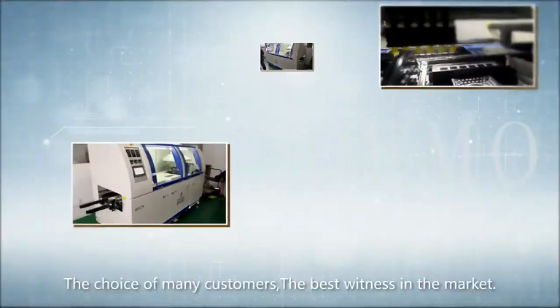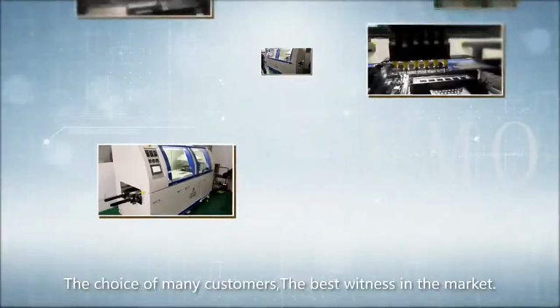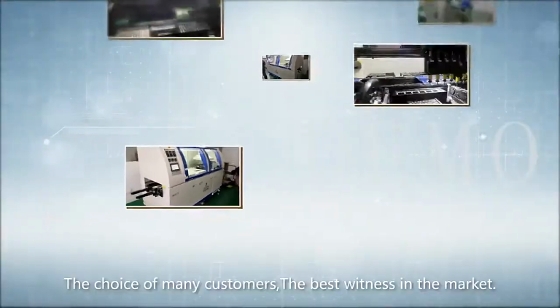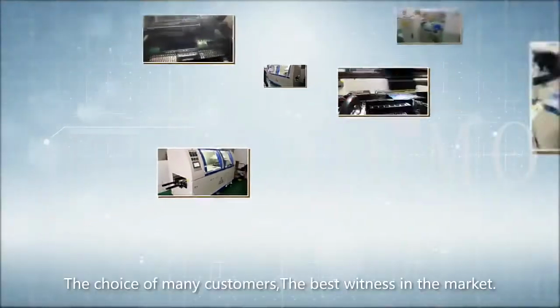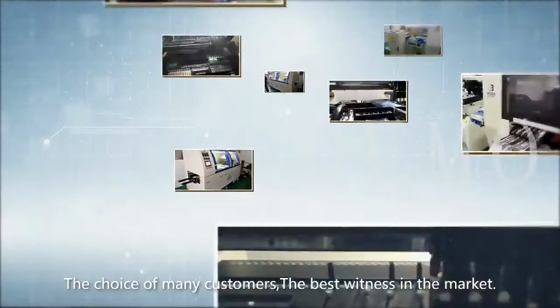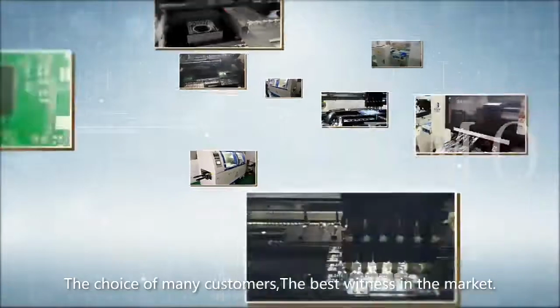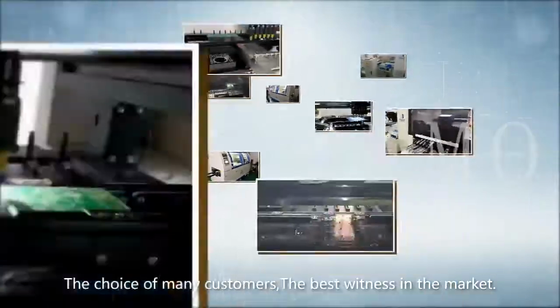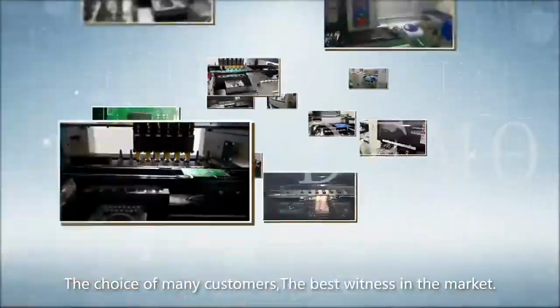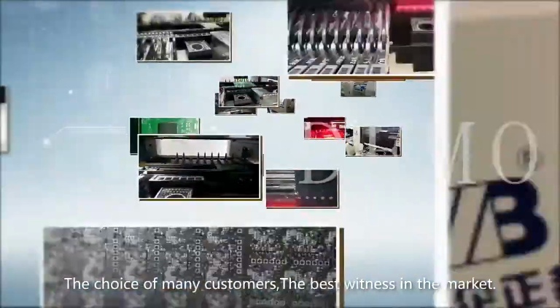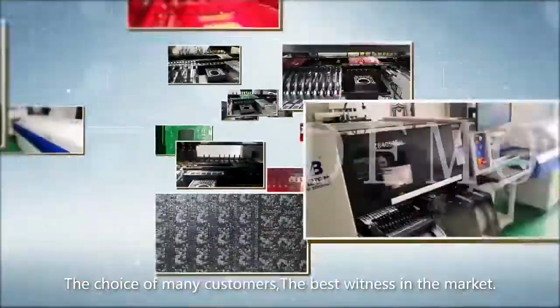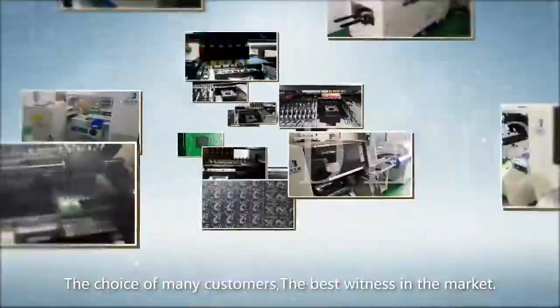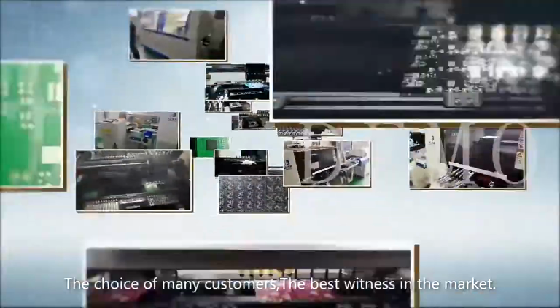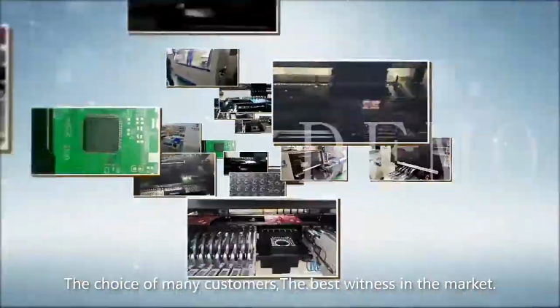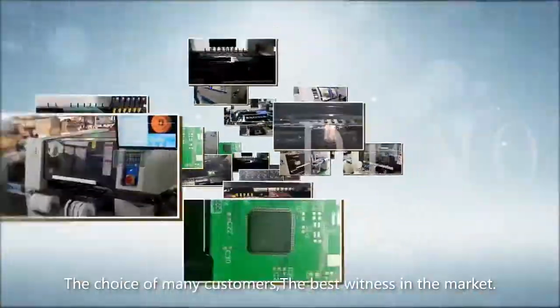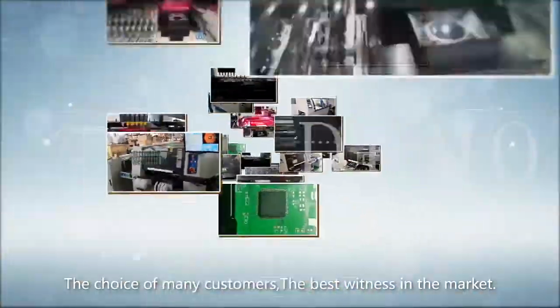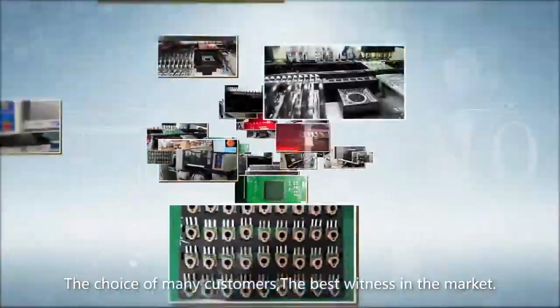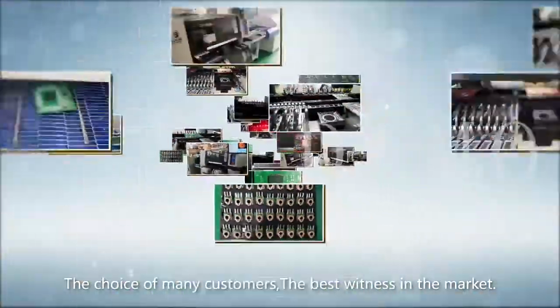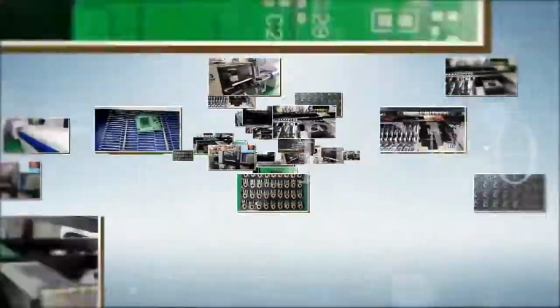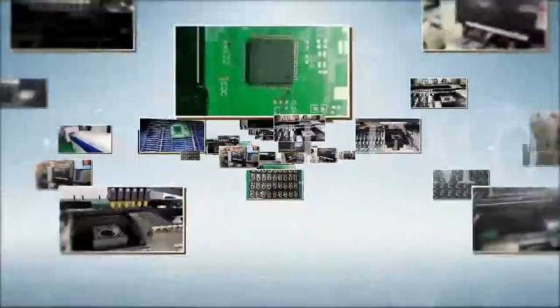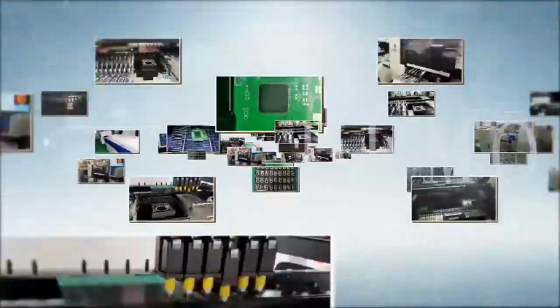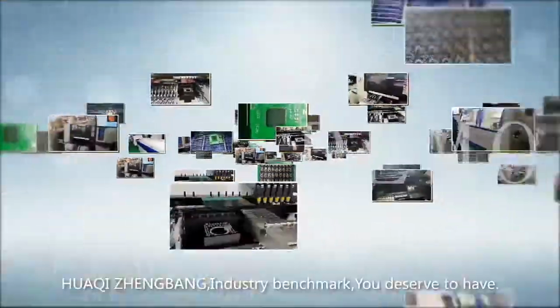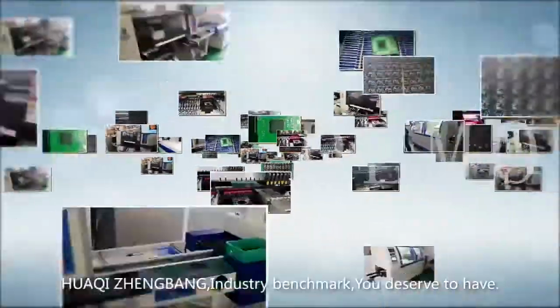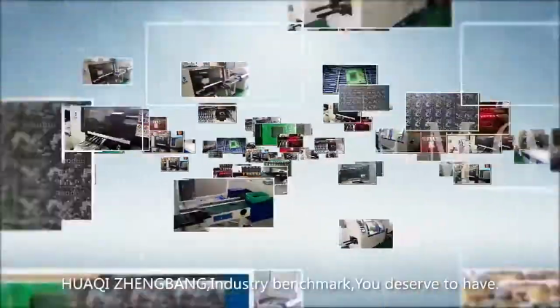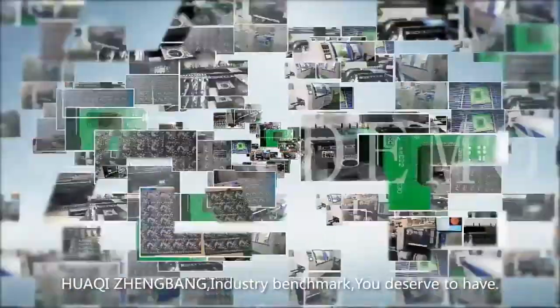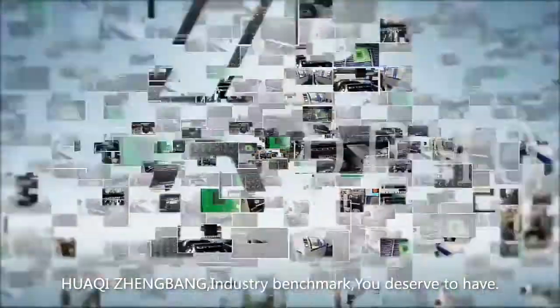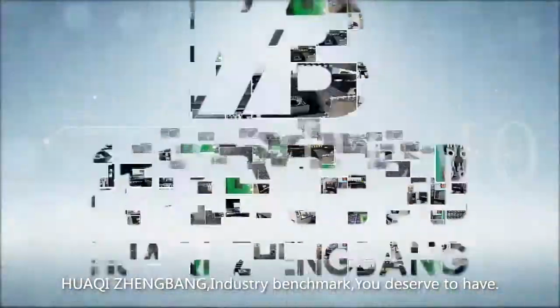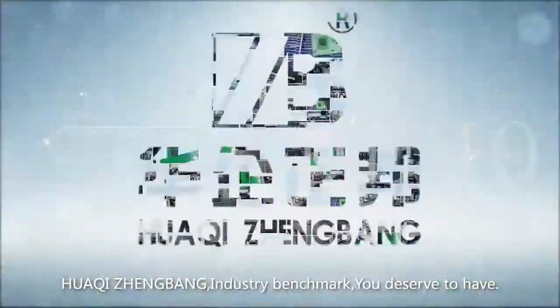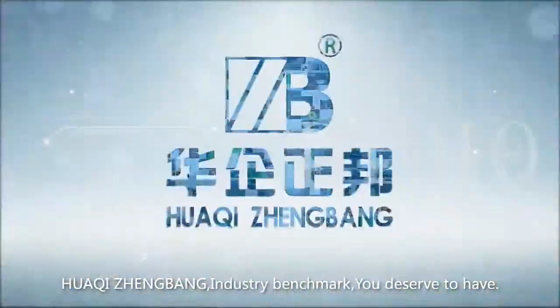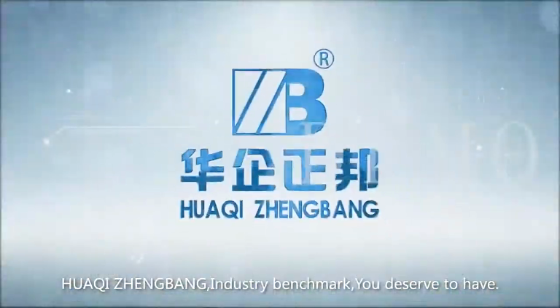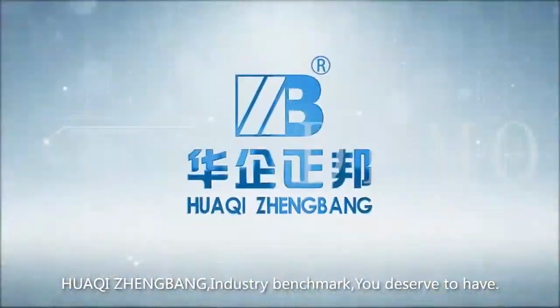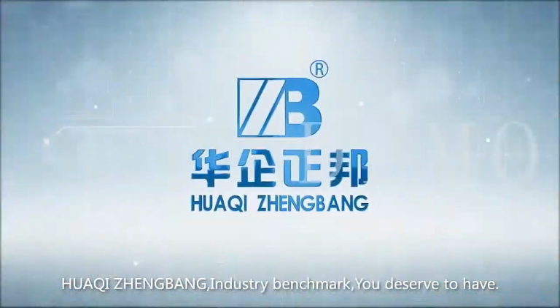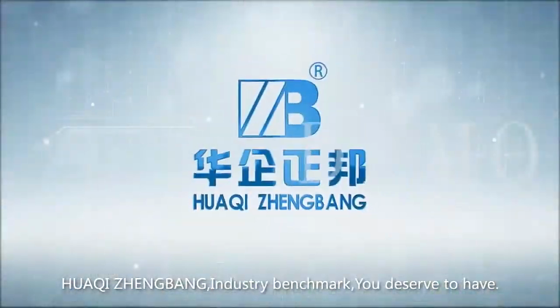The choice of many customers — the best is proven in the market. This machine sets the industry benchmark.